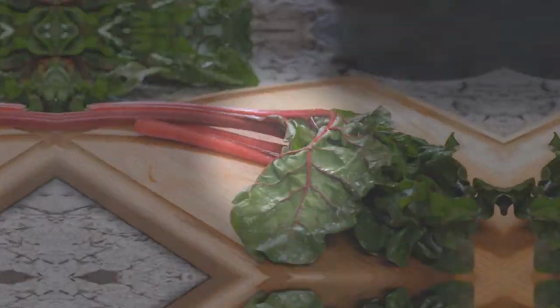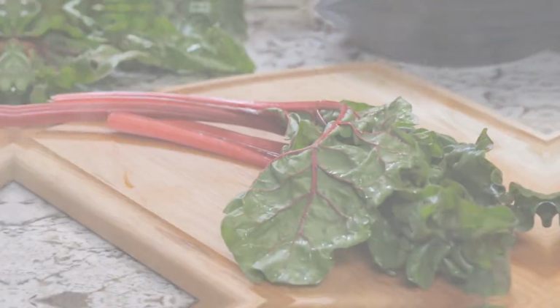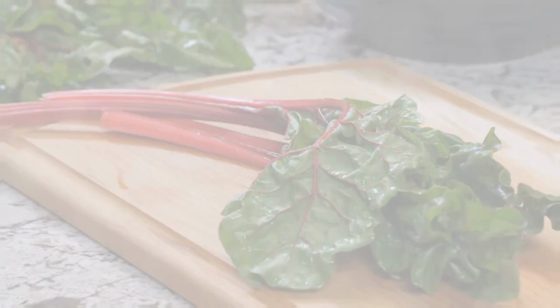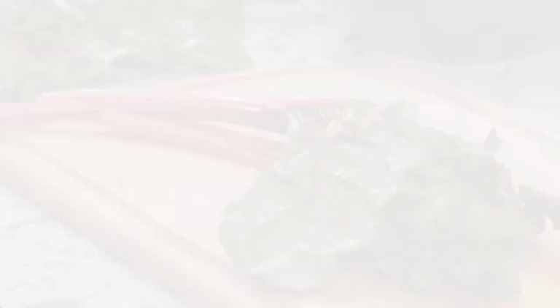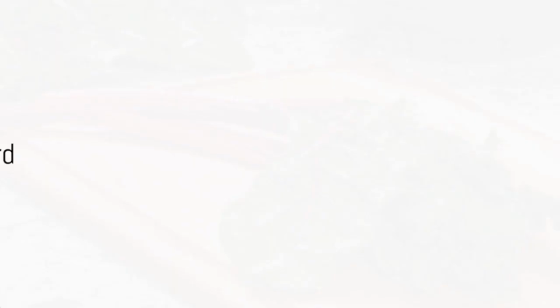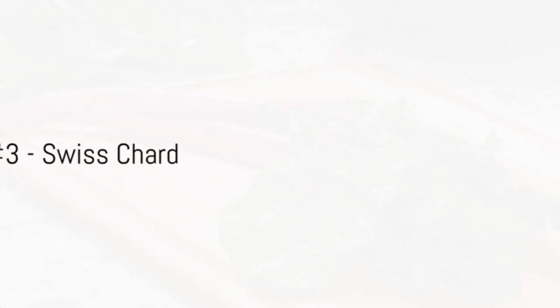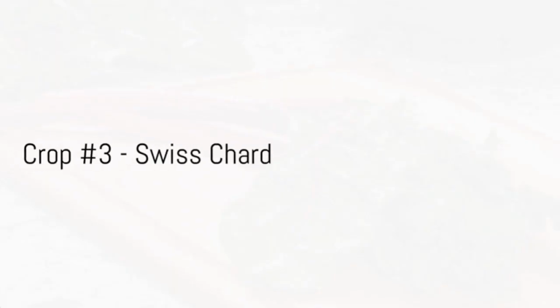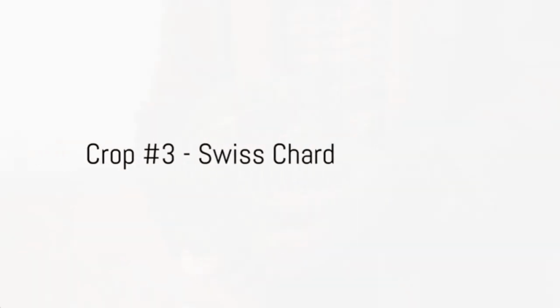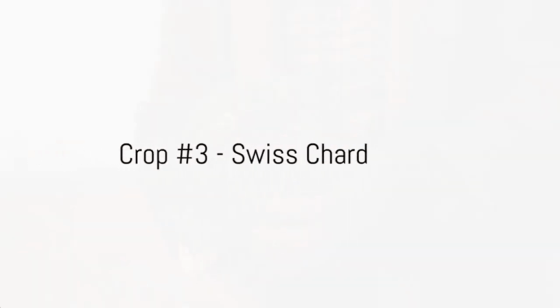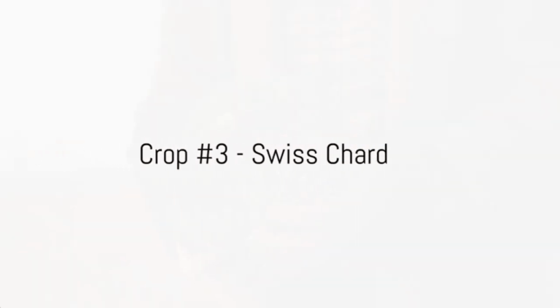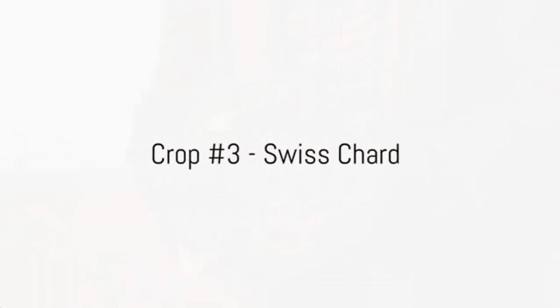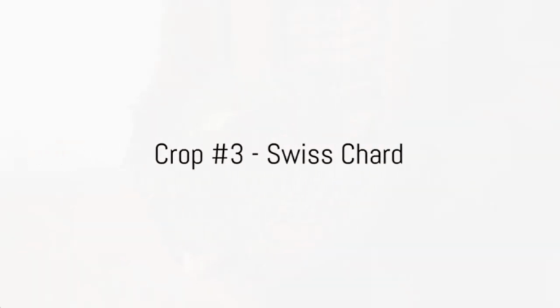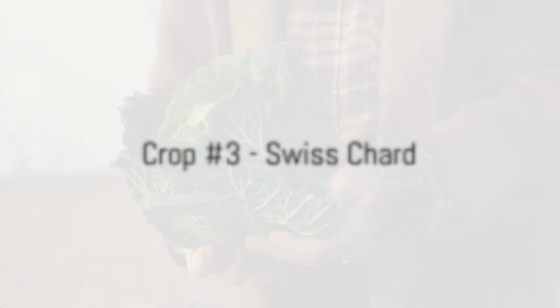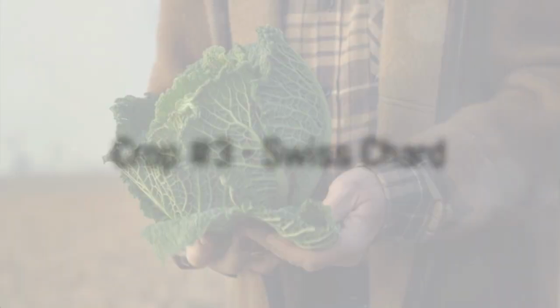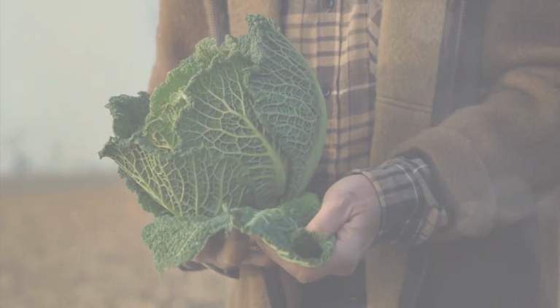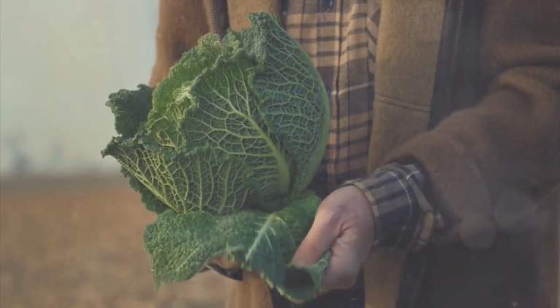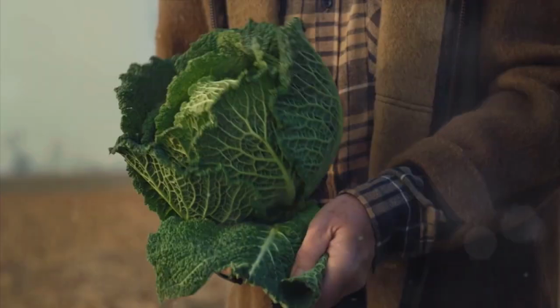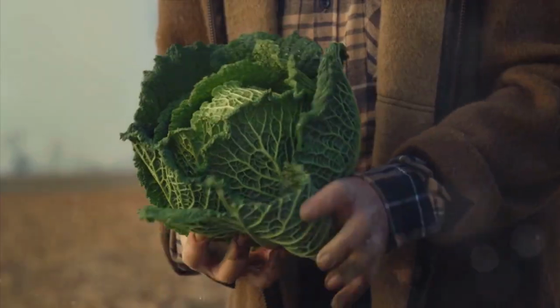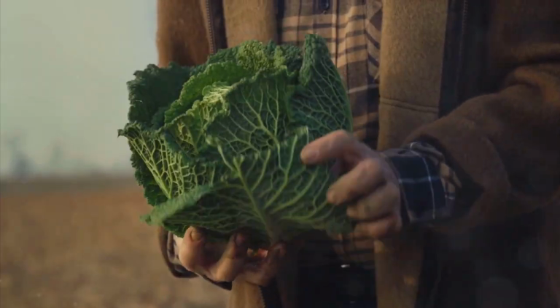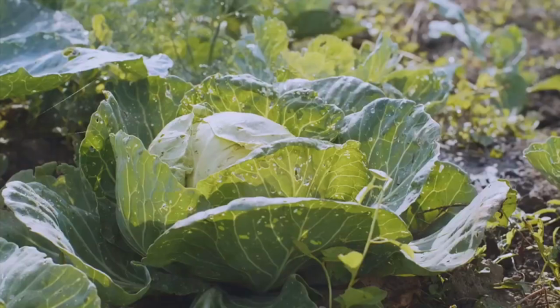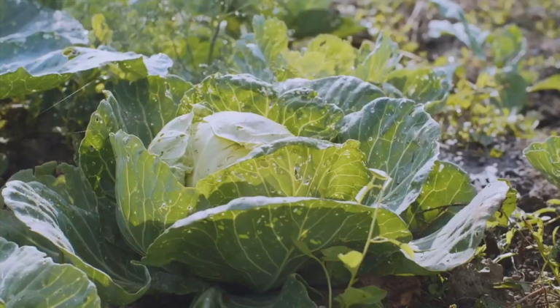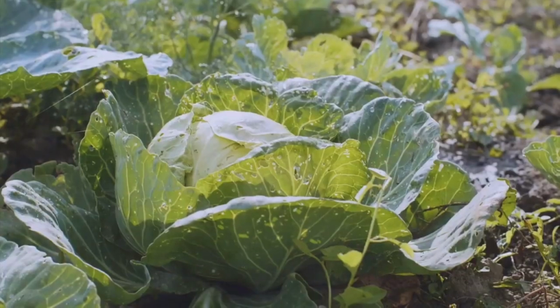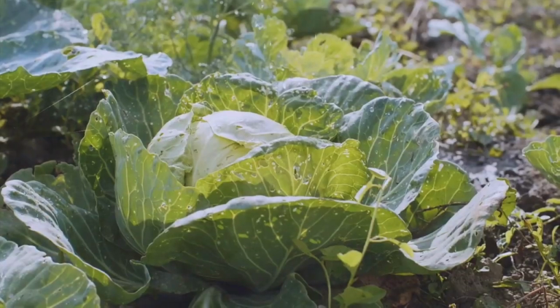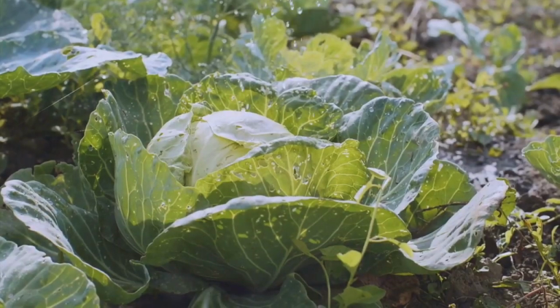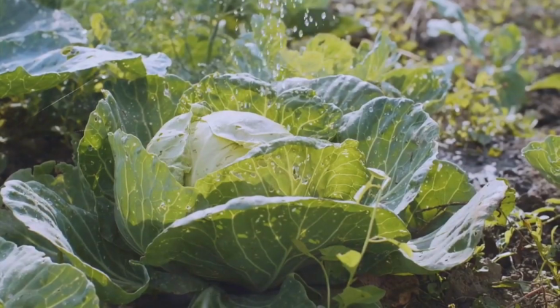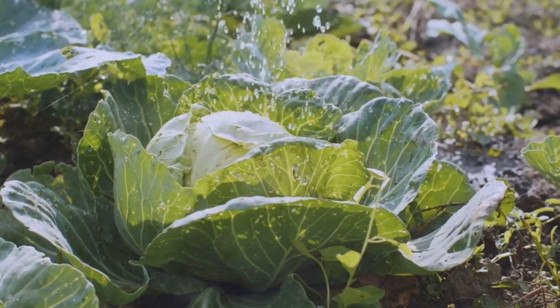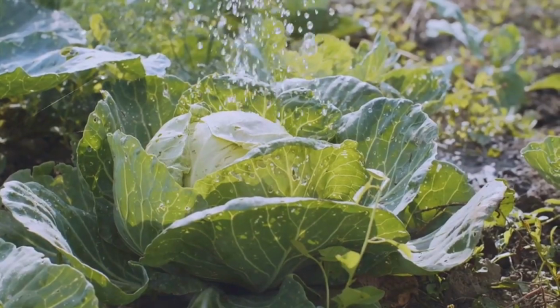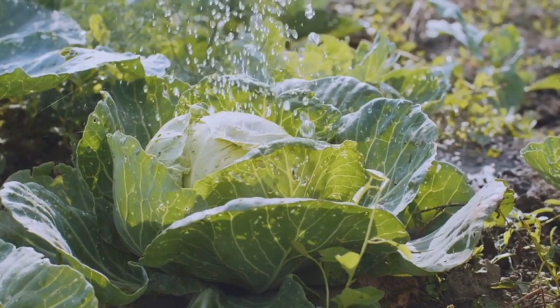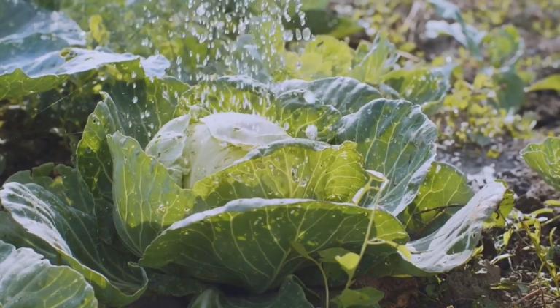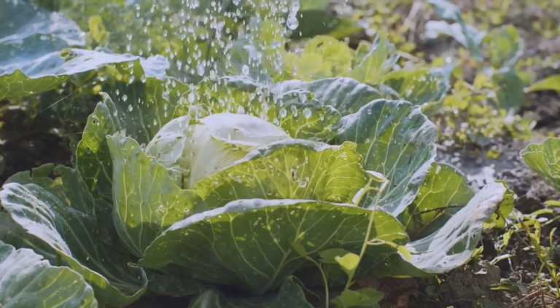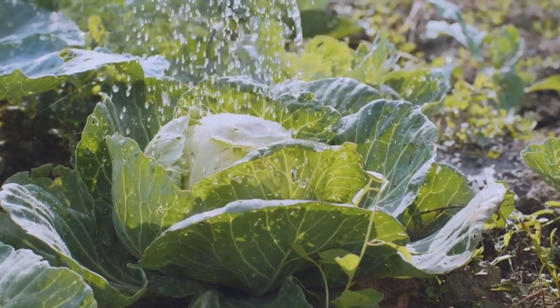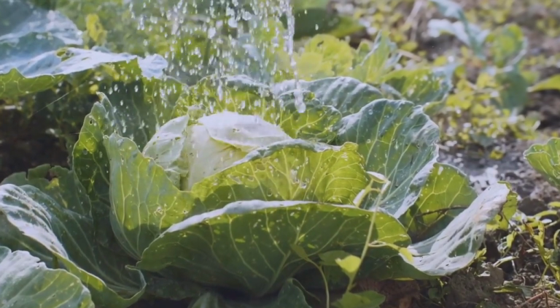Our third crop is Swiss chard. Valued for its long harvest season and nutritious leaves, Swiss chard is certainly a powerhouse for continuous production.